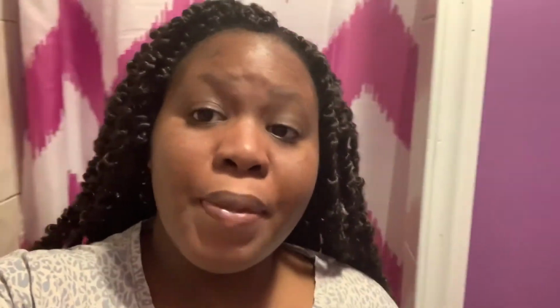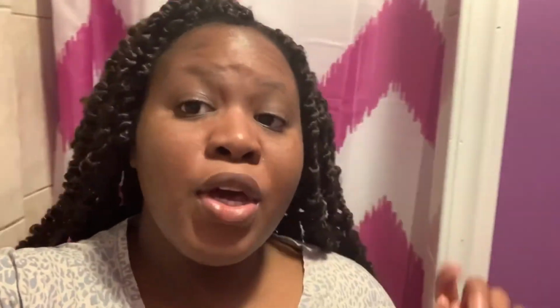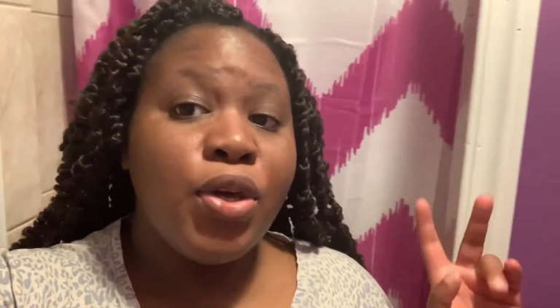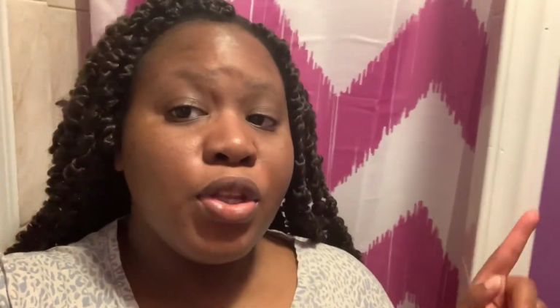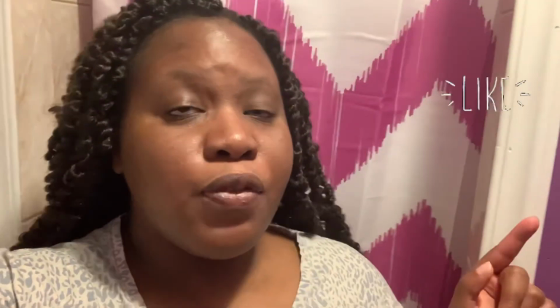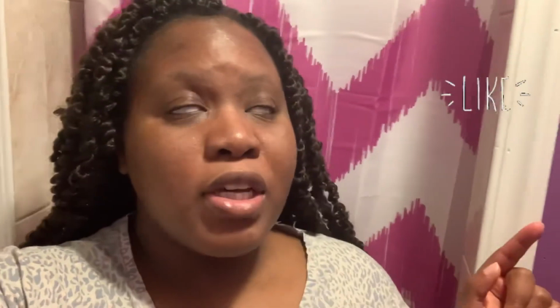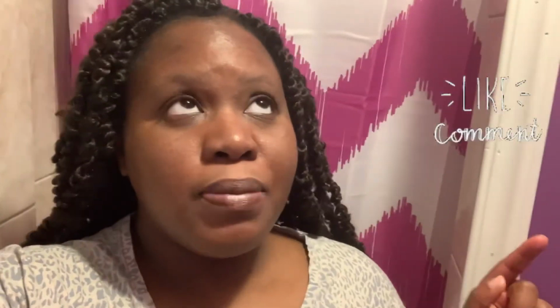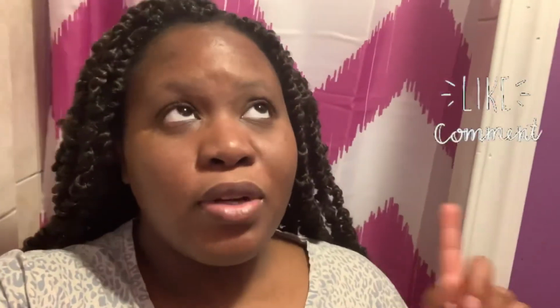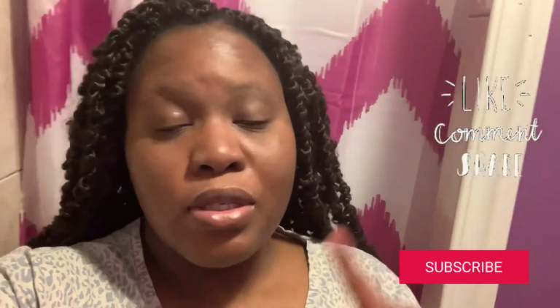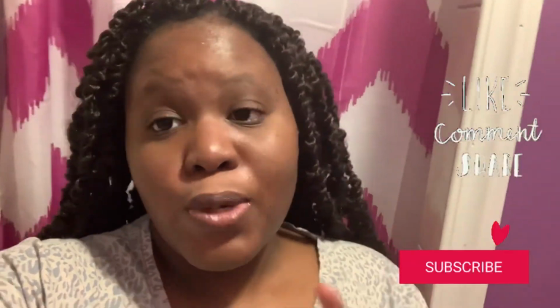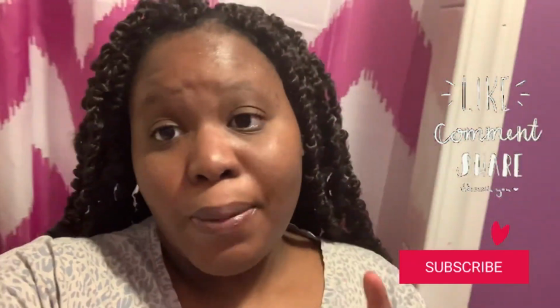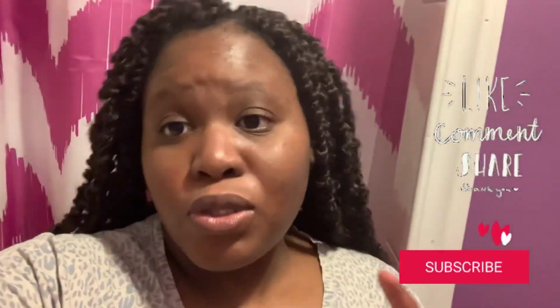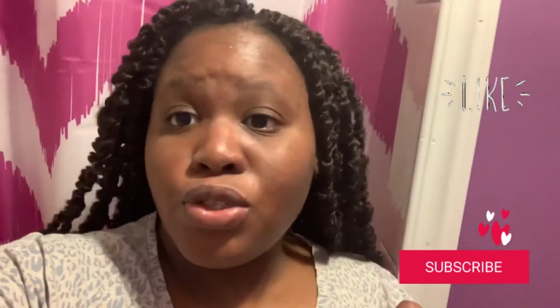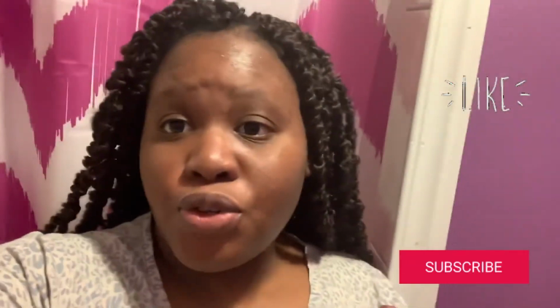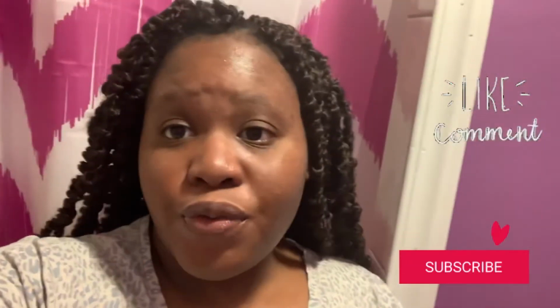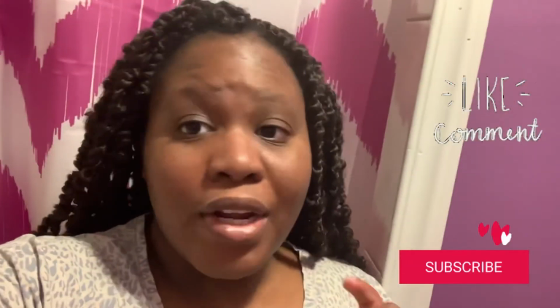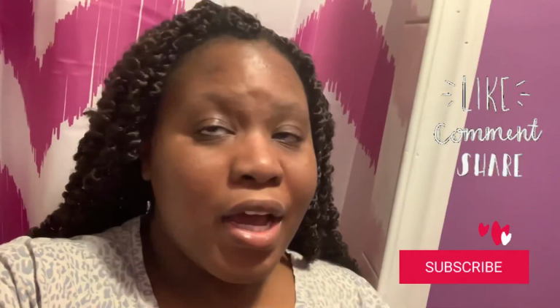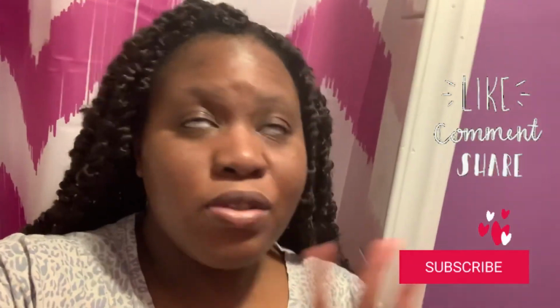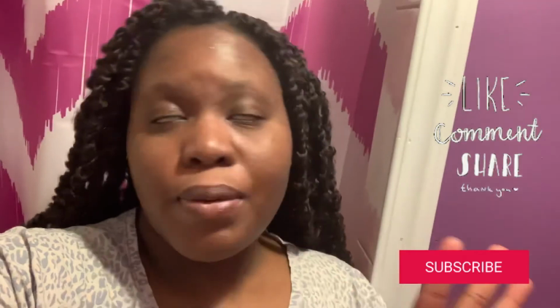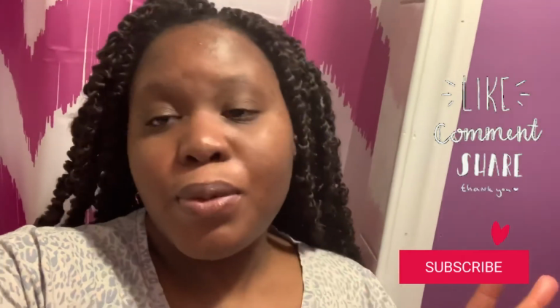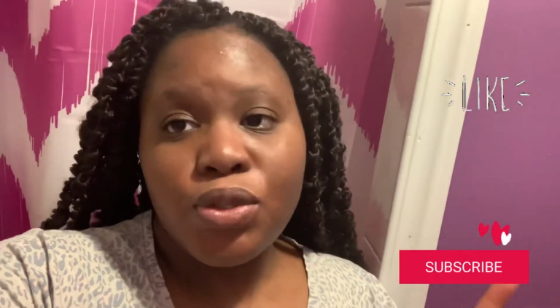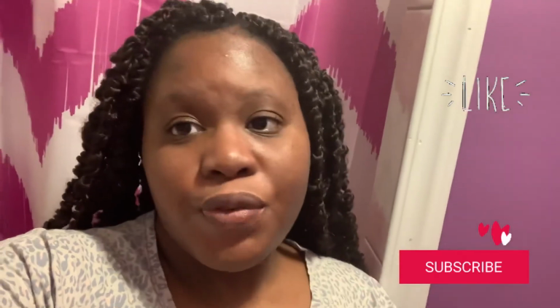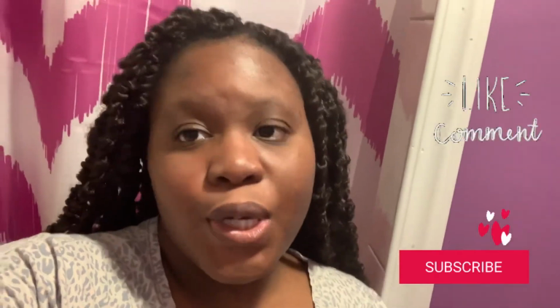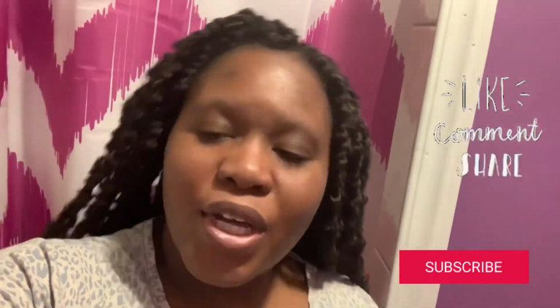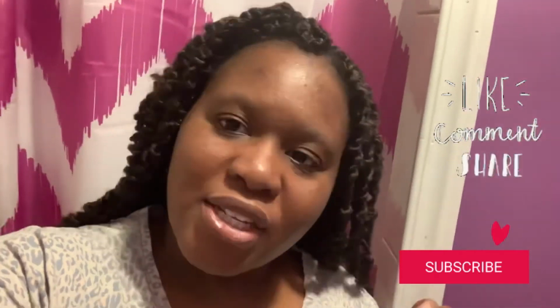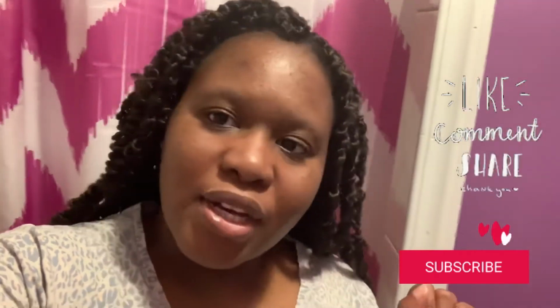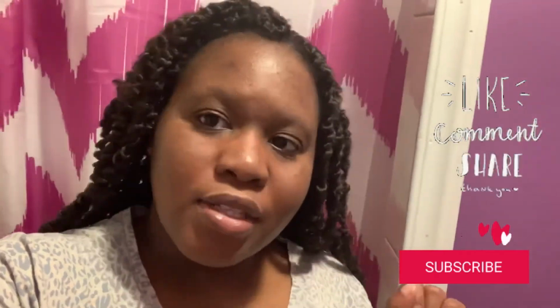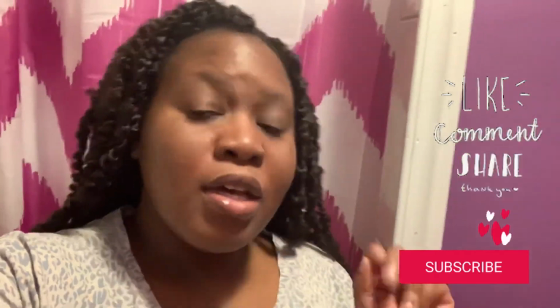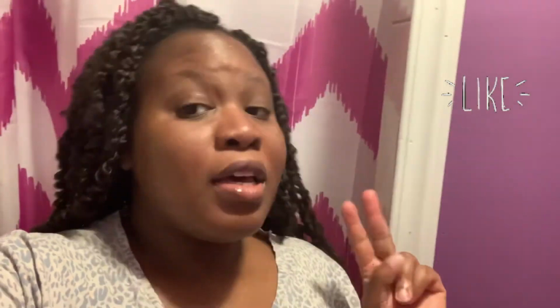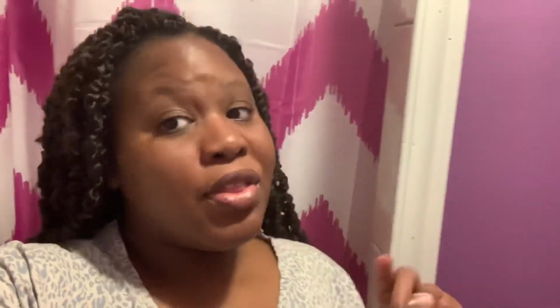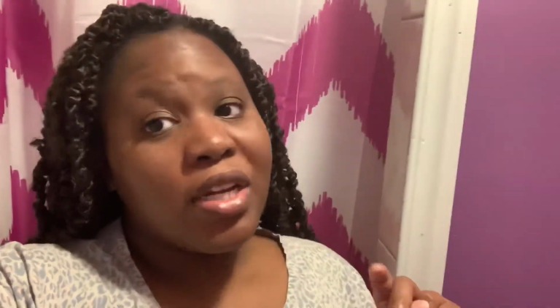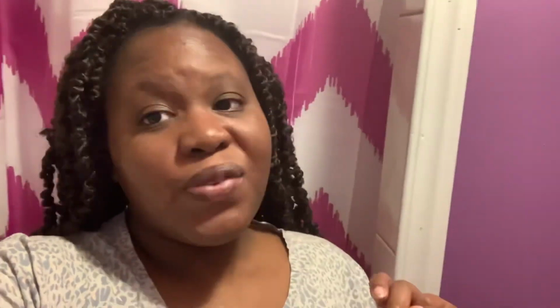Make sure you like, comment, subscribe, and hit the notification bell so you're notified every time I post a new video. I'll see you guys in the next one!